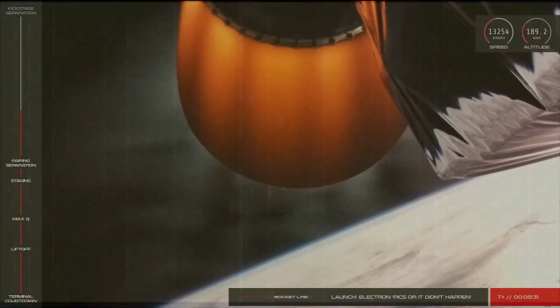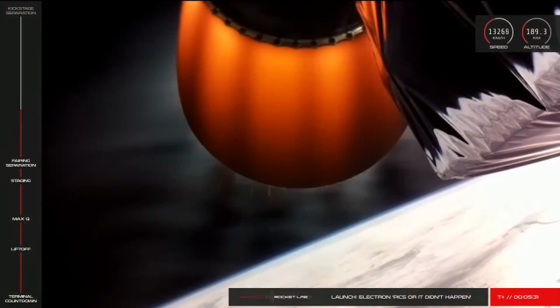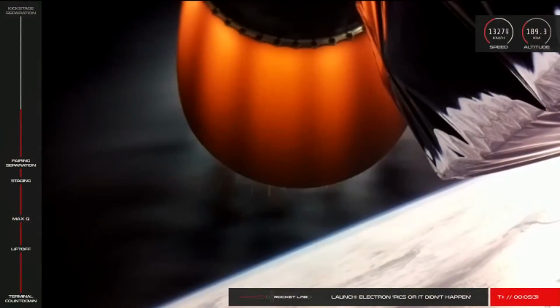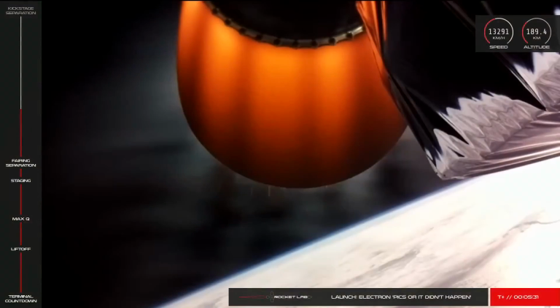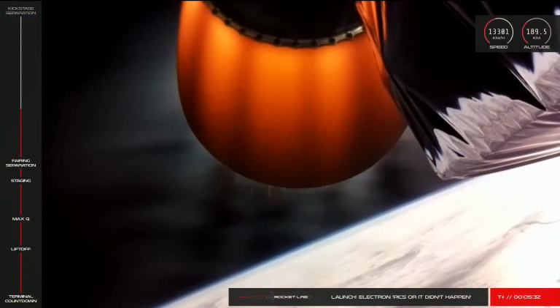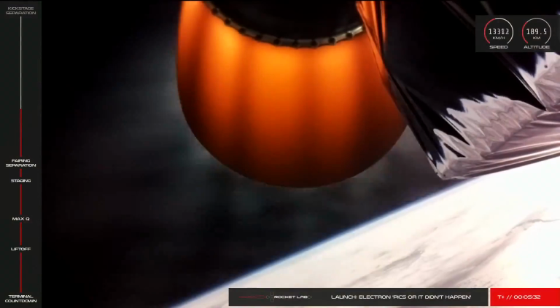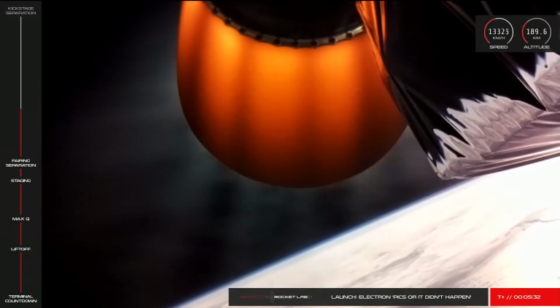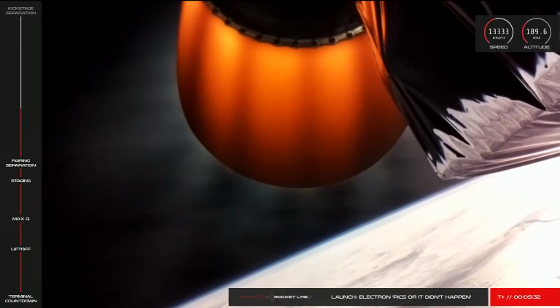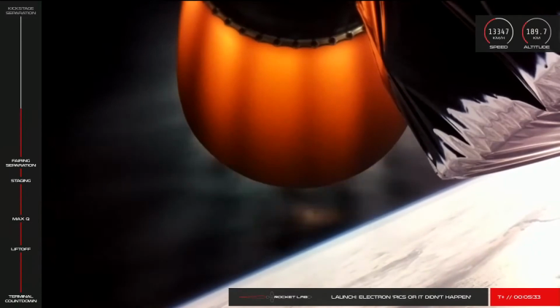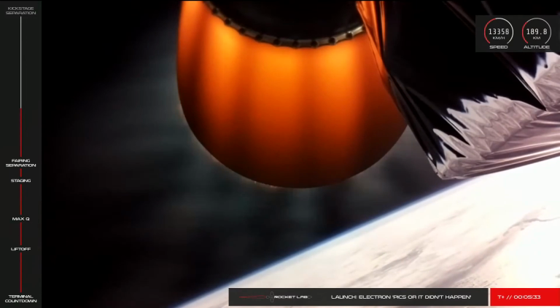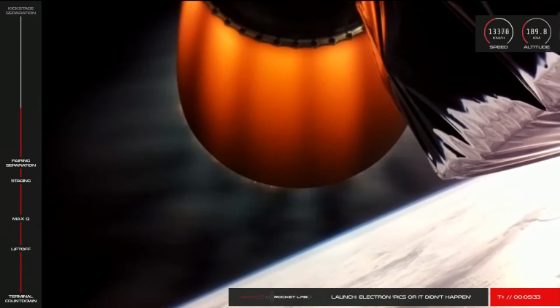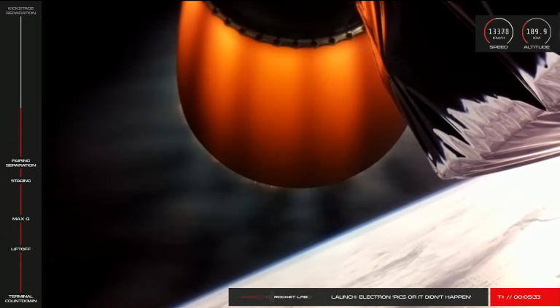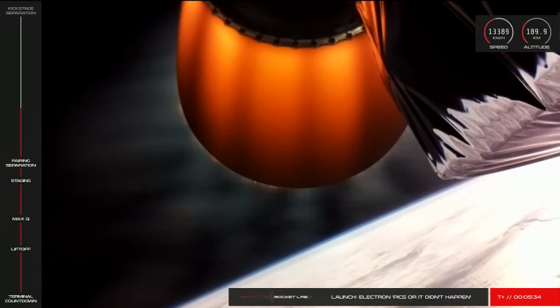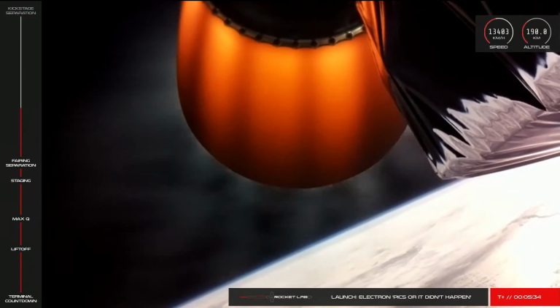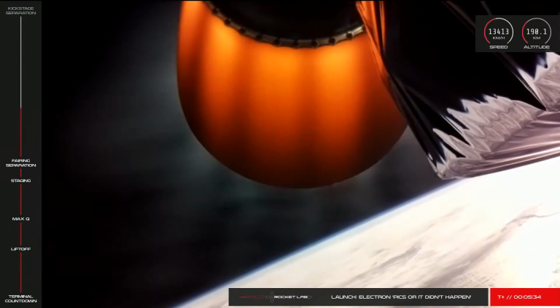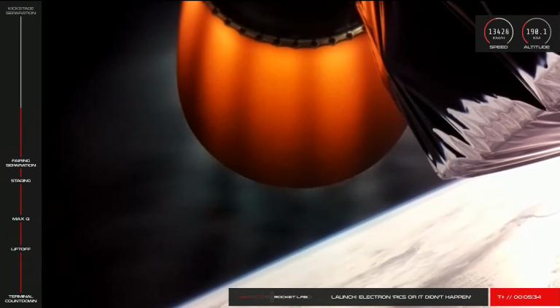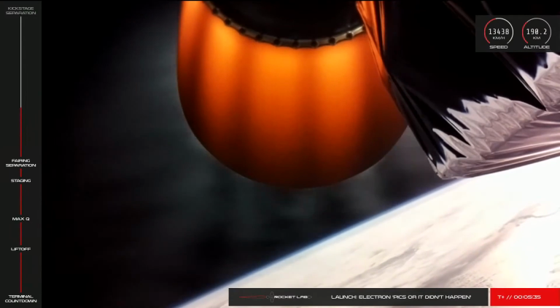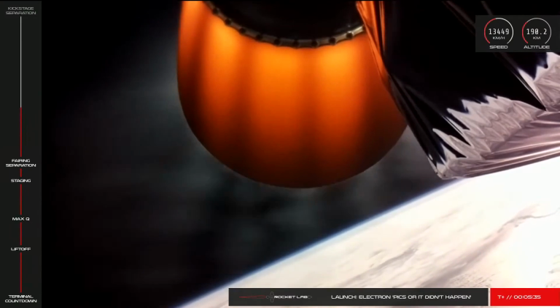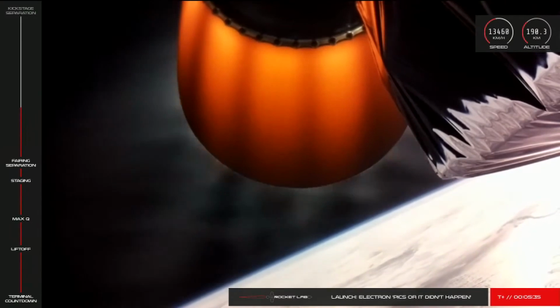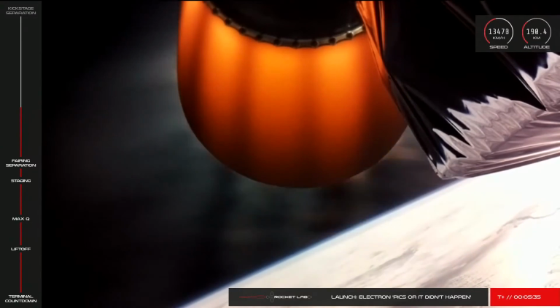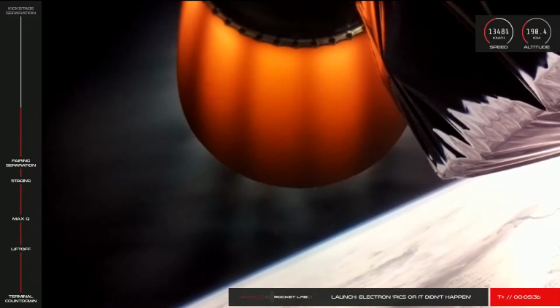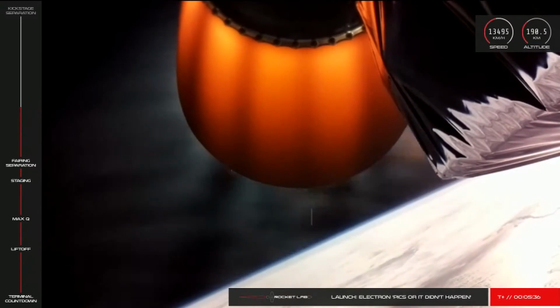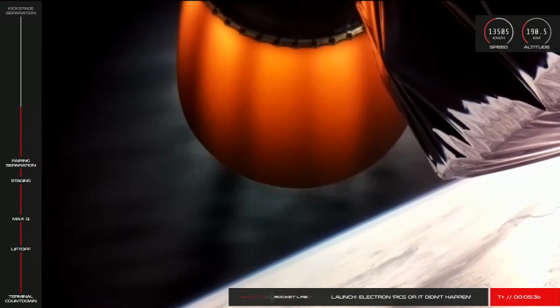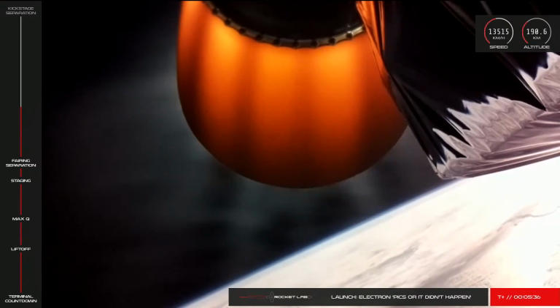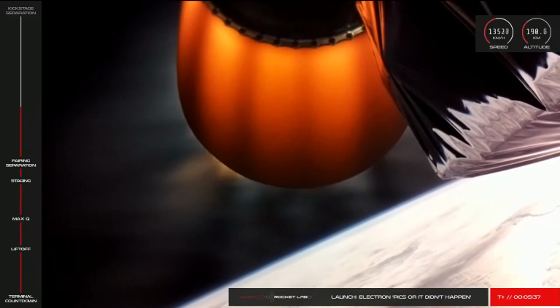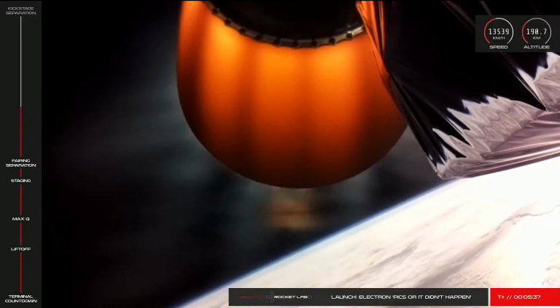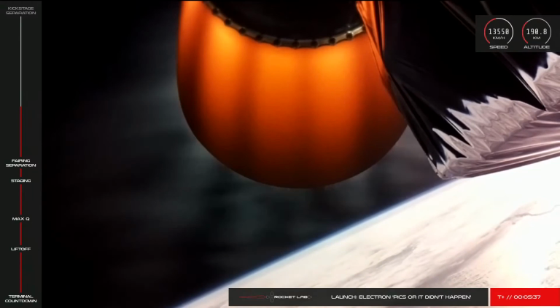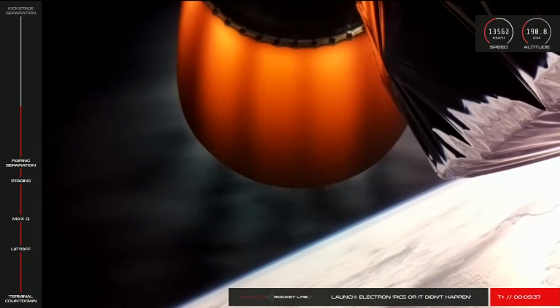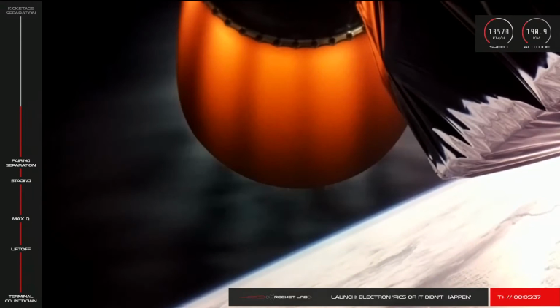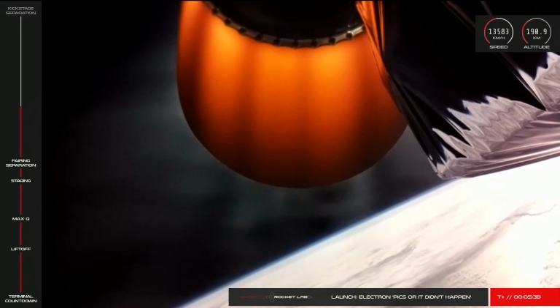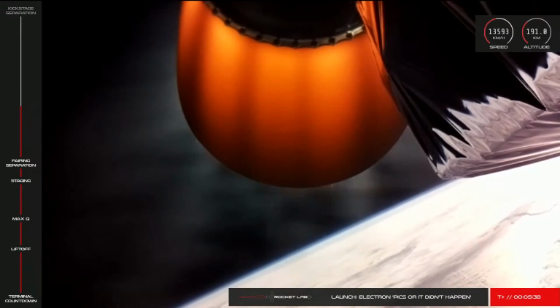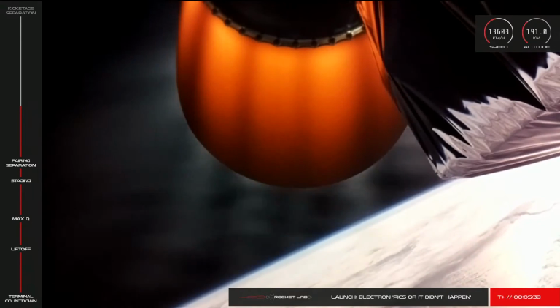Hello, it's Scott Manley here. Today, Rocket Lab's Electron rocket suffered a failure in flight on its 13th launch.